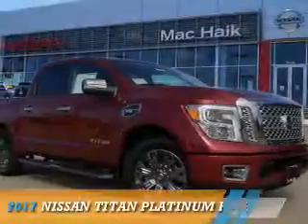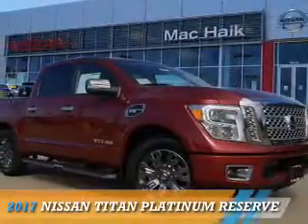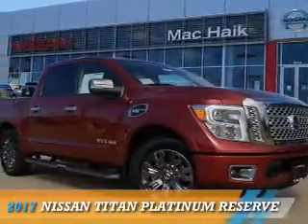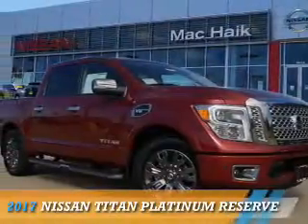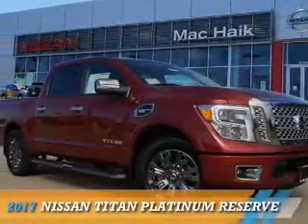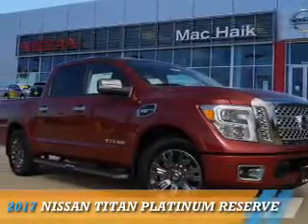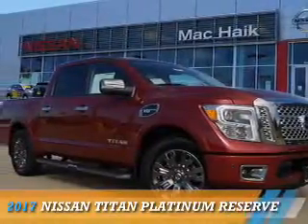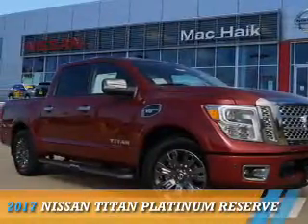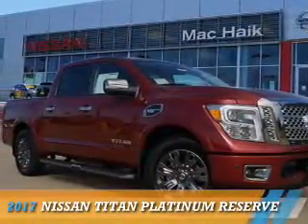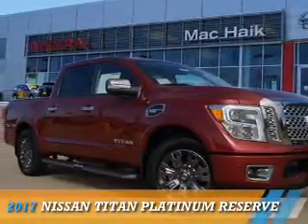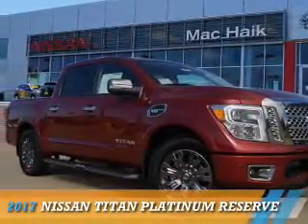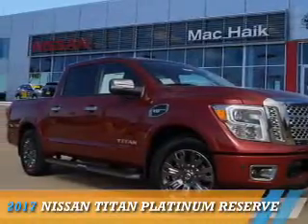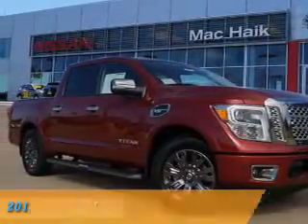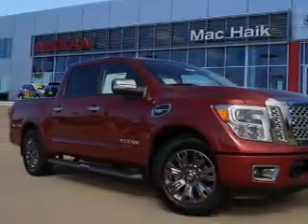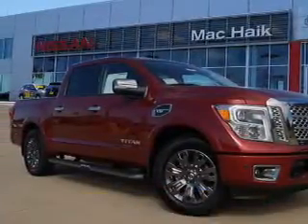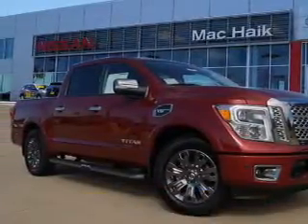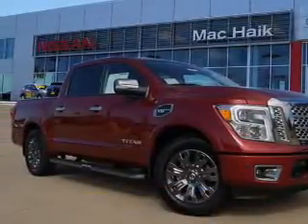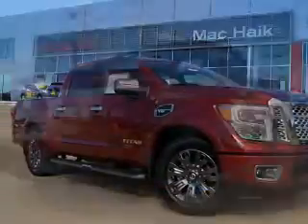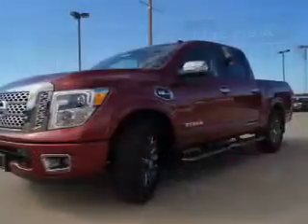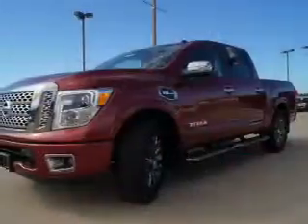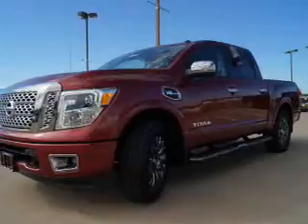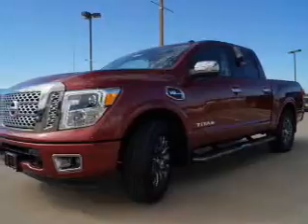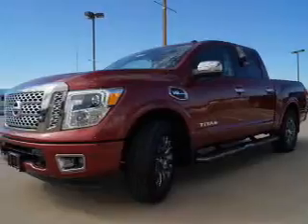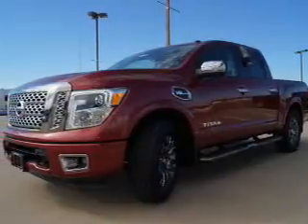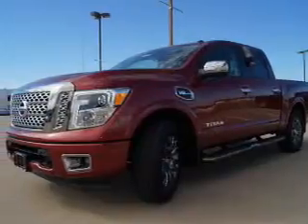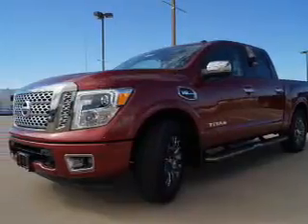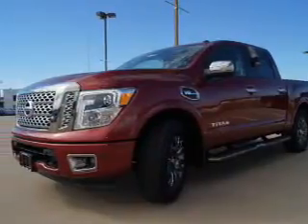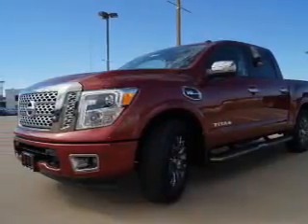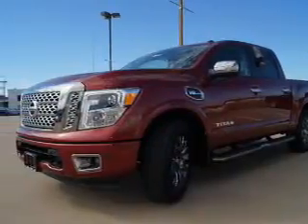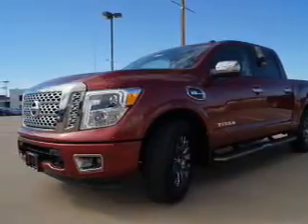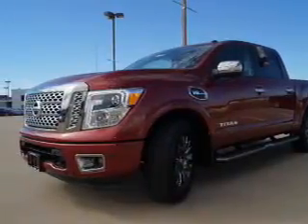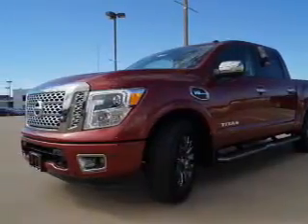Presenting the 2017 Nissan Titan. It's powered by an 8-cylinder engine and an automatic transmission.